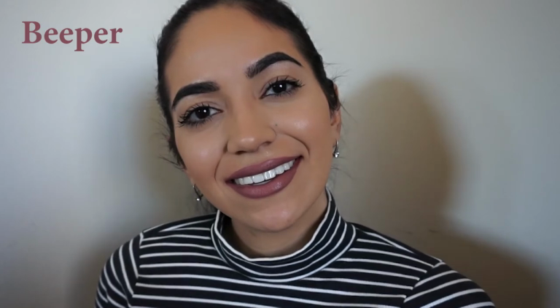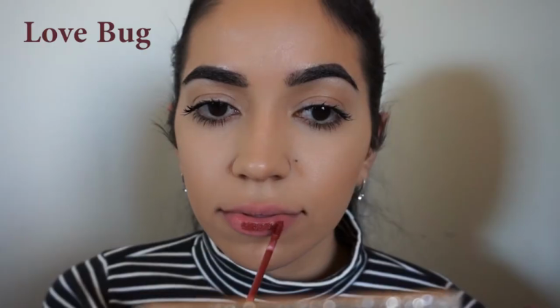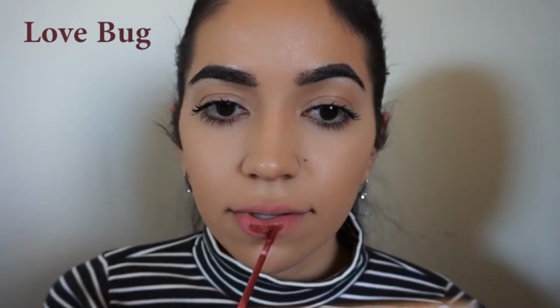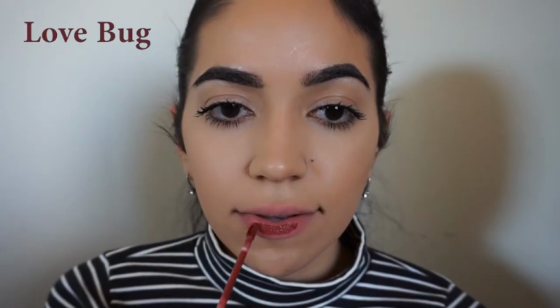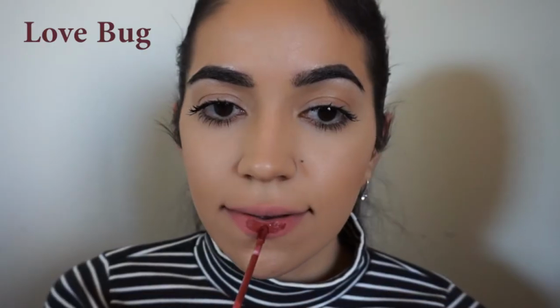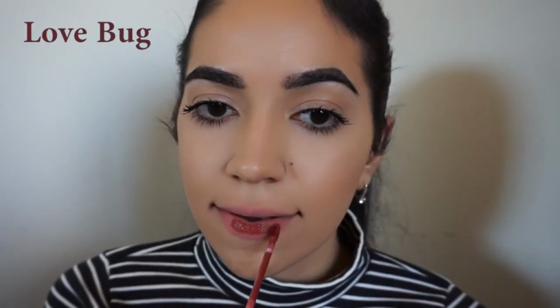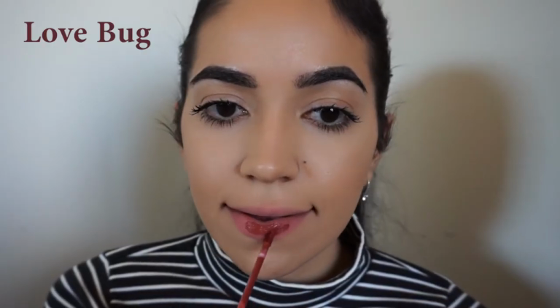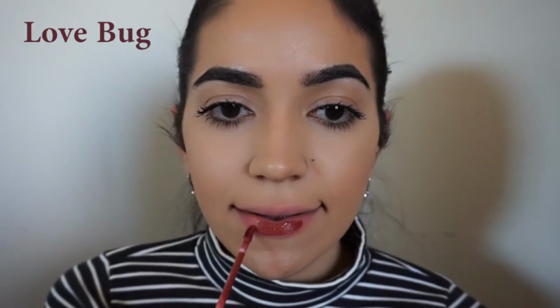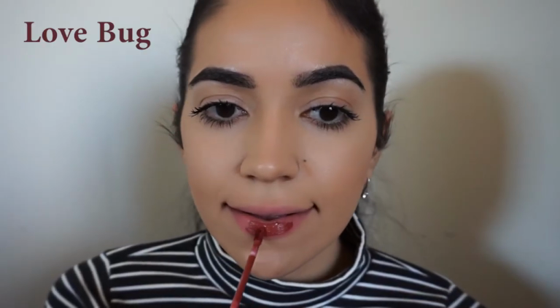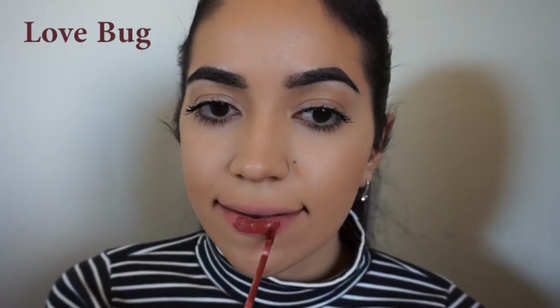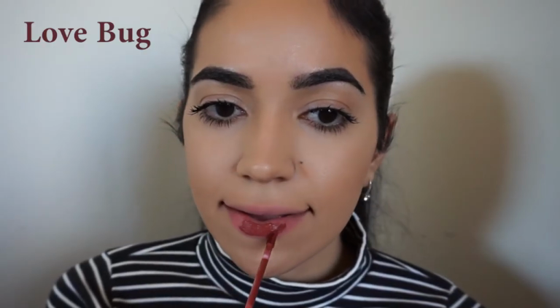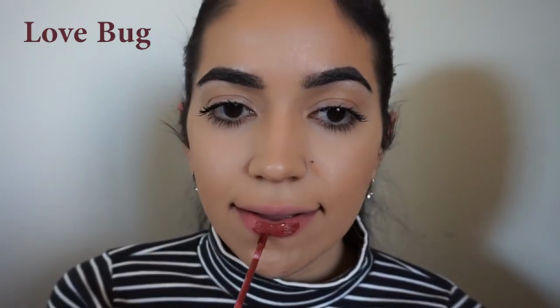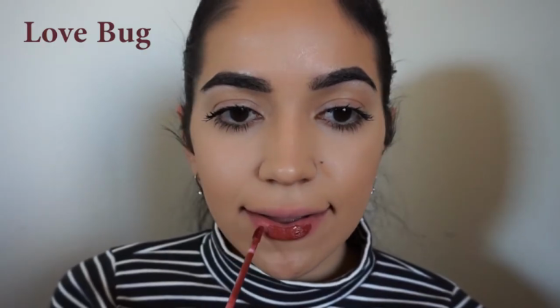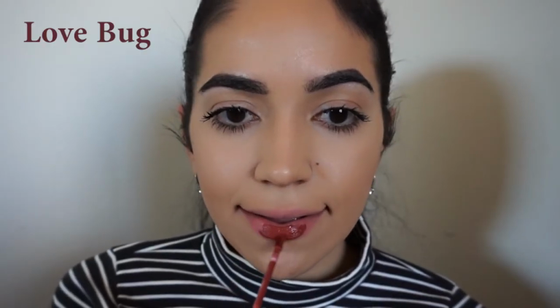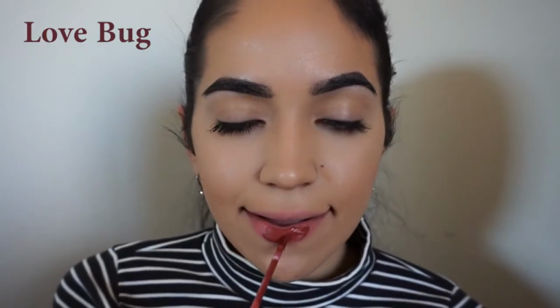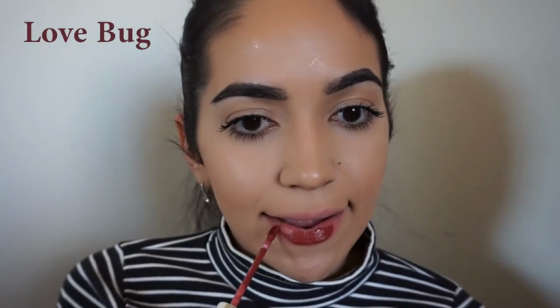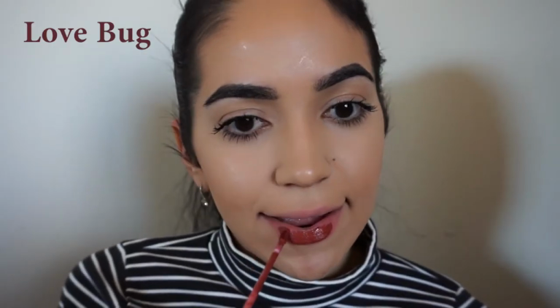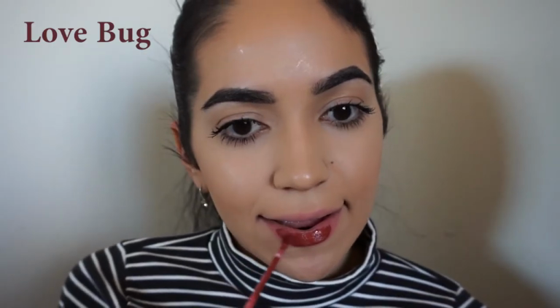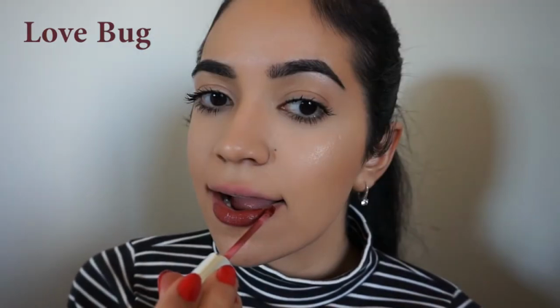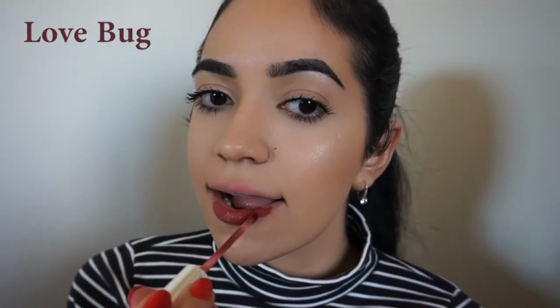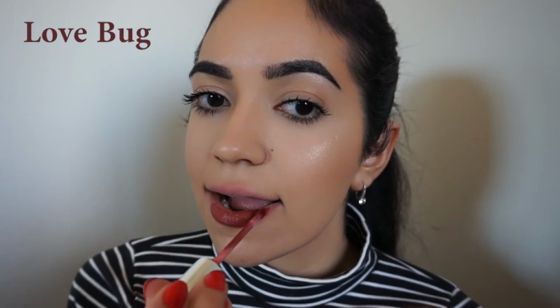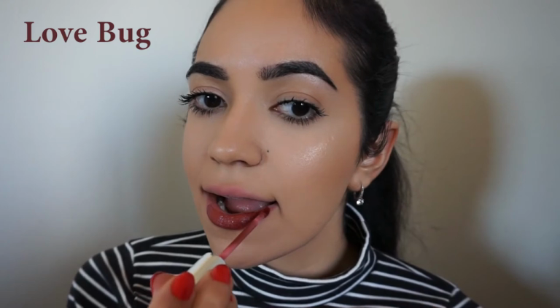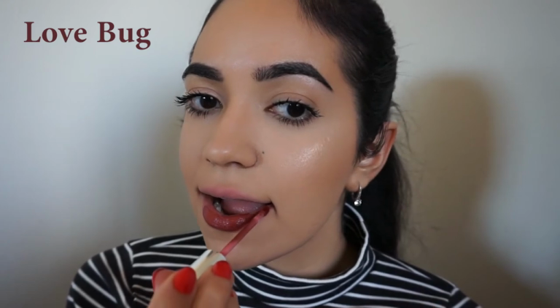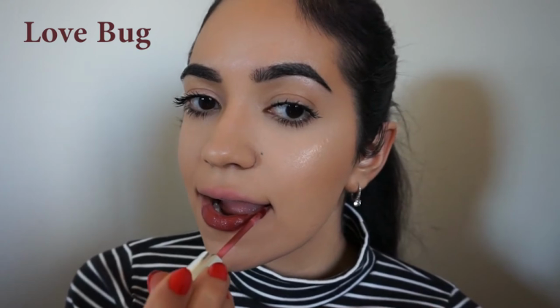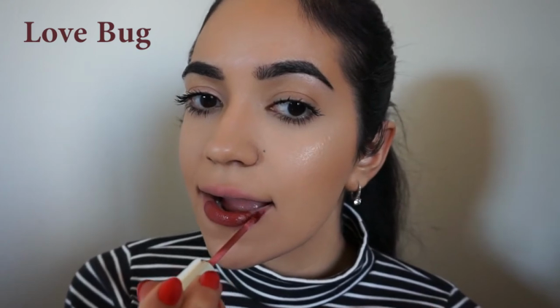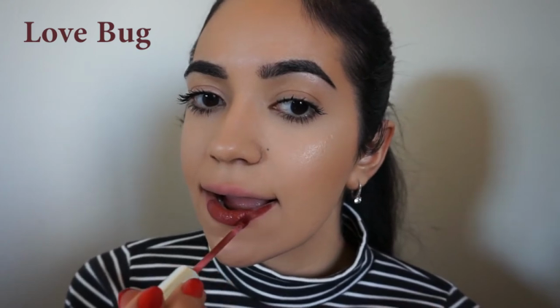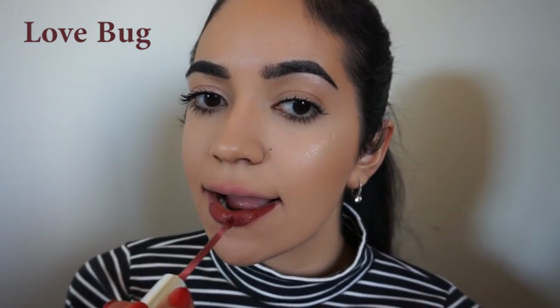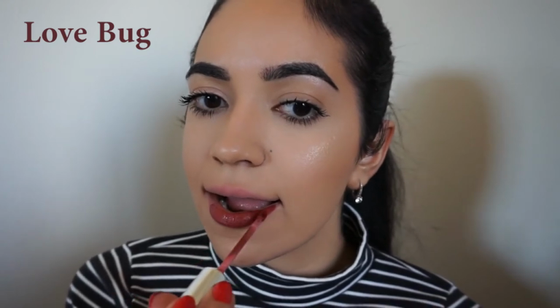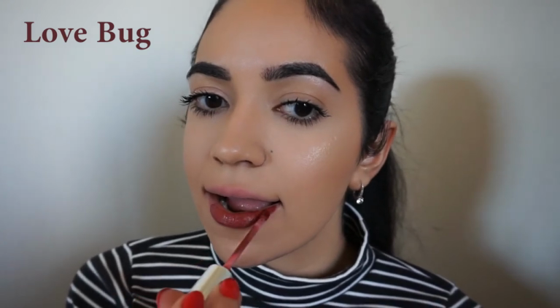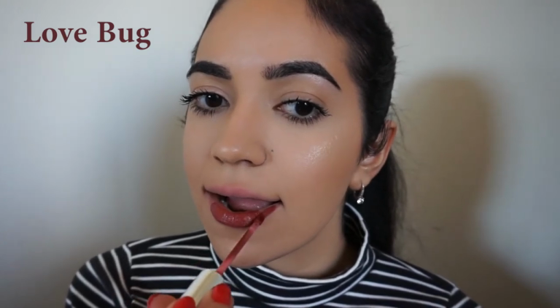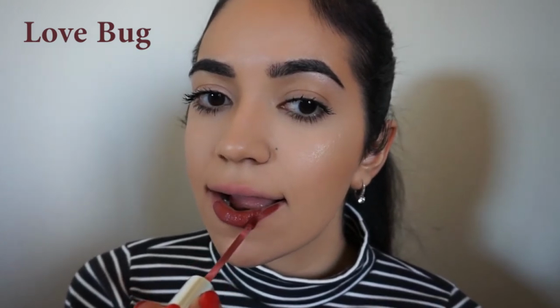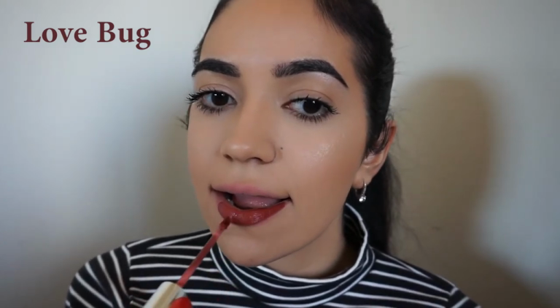Love Bug is a rich mahogany shade. I love brown colors like this and I personally think they look flattering on my skin tone.